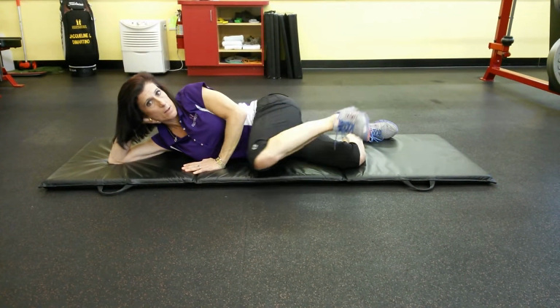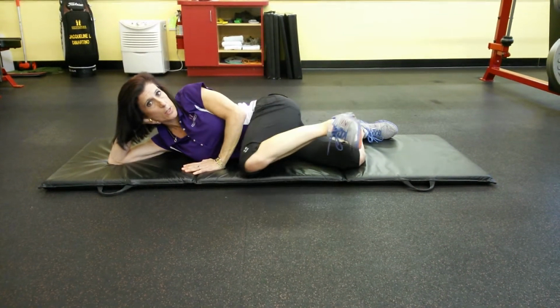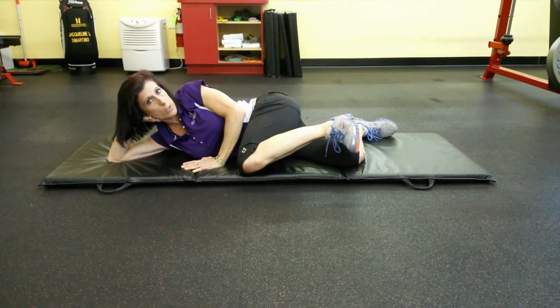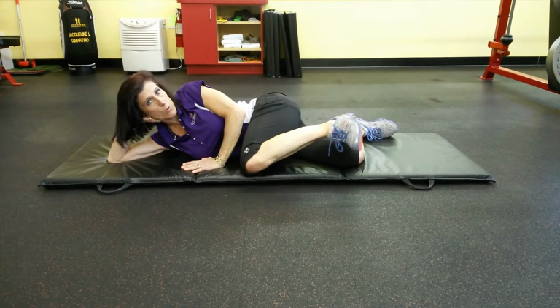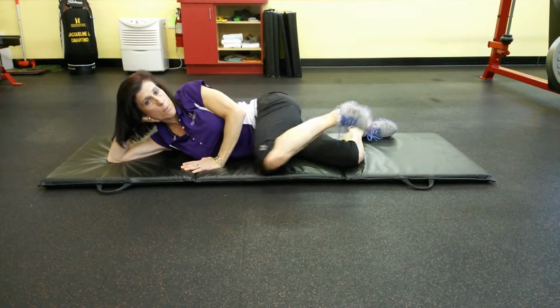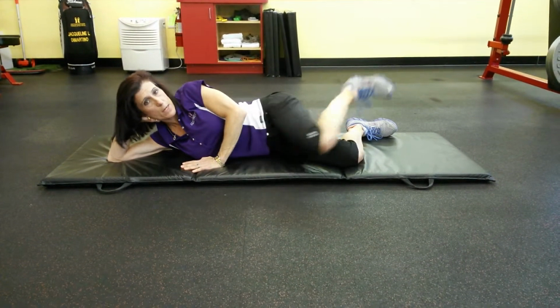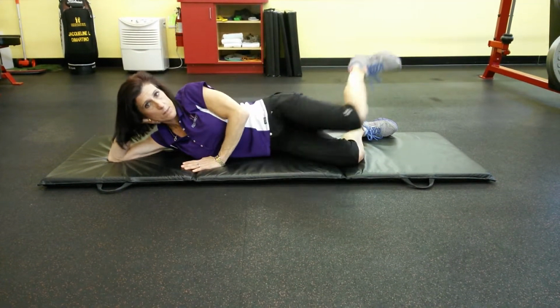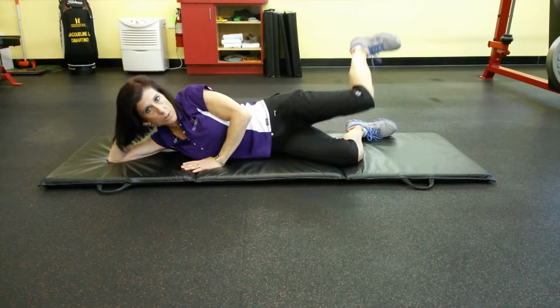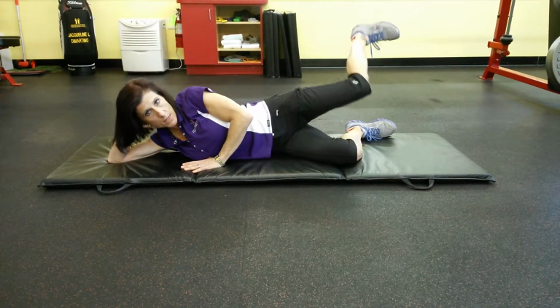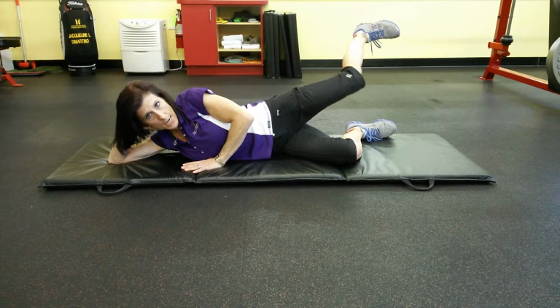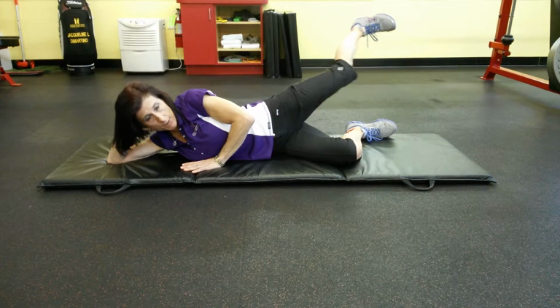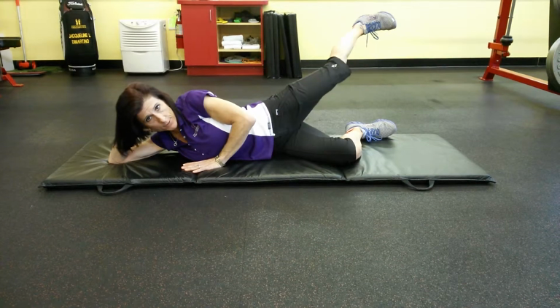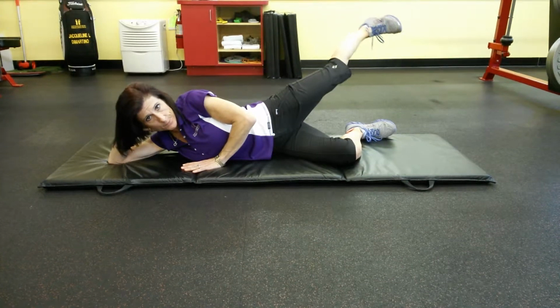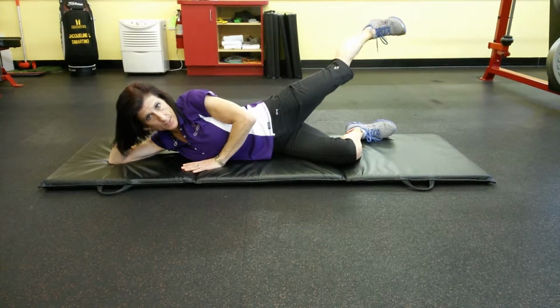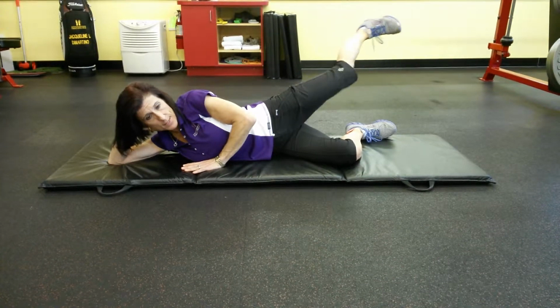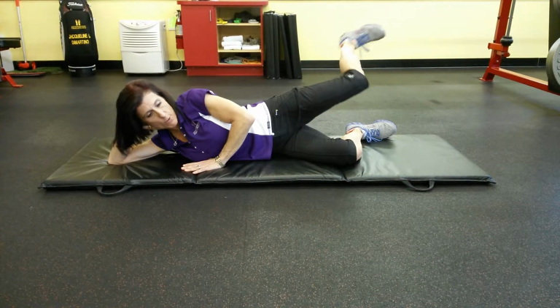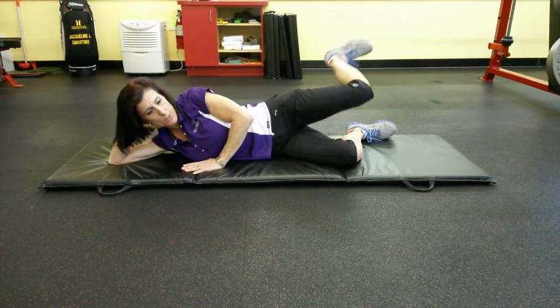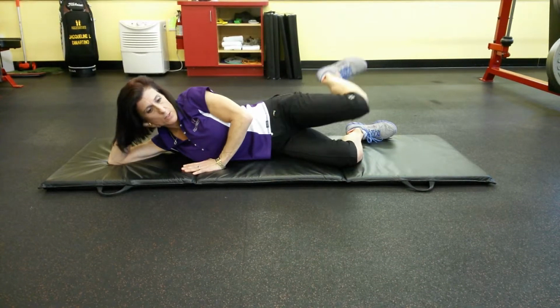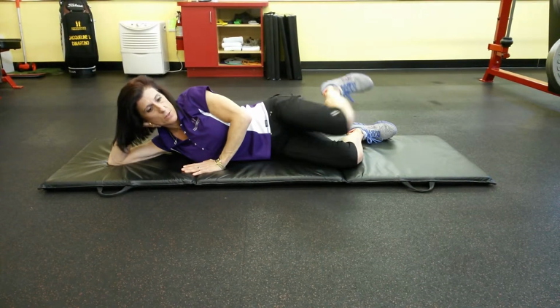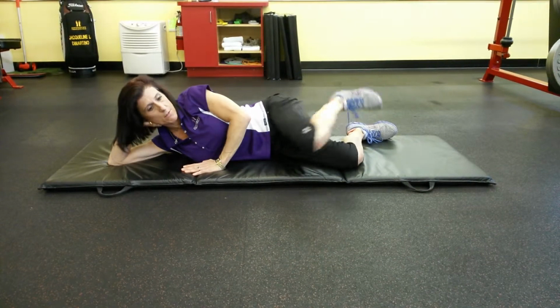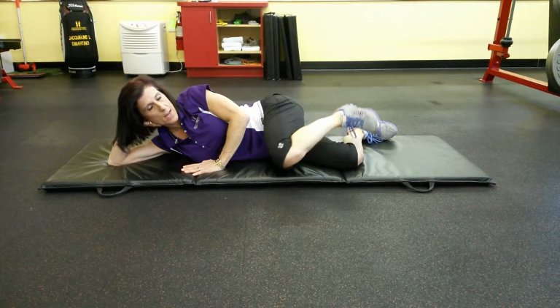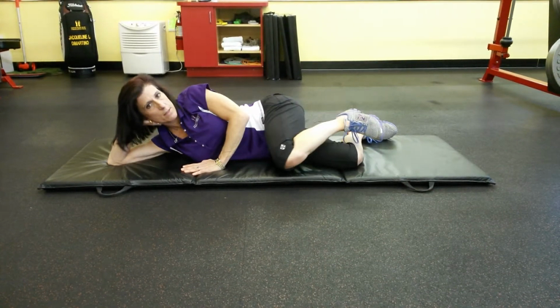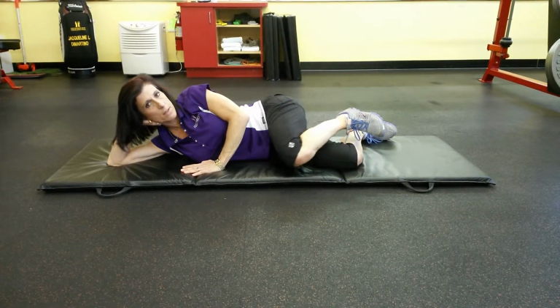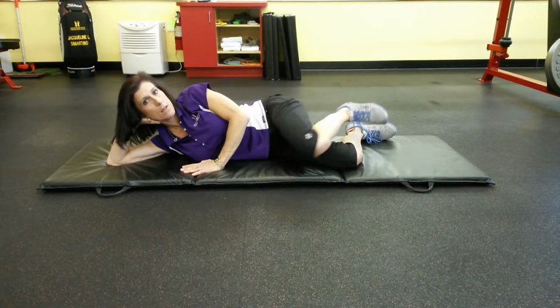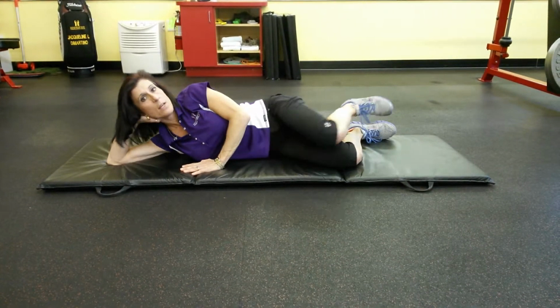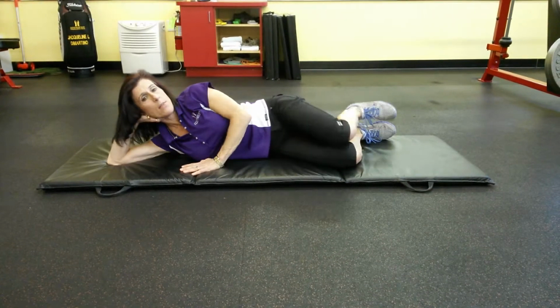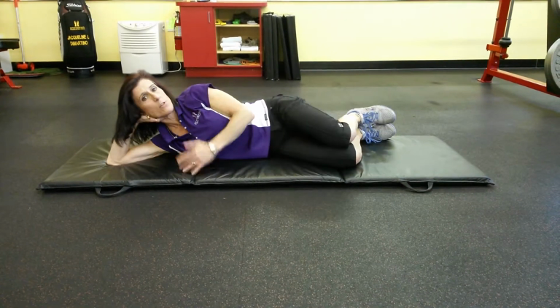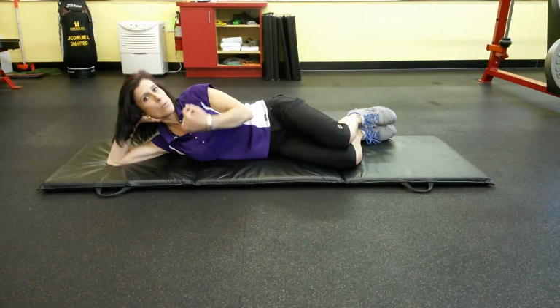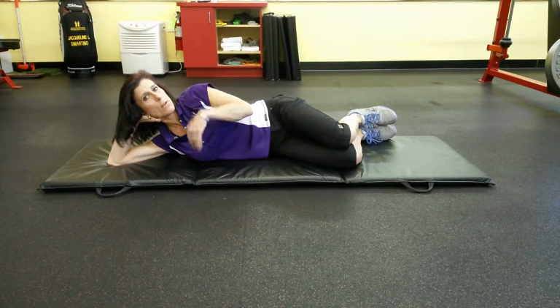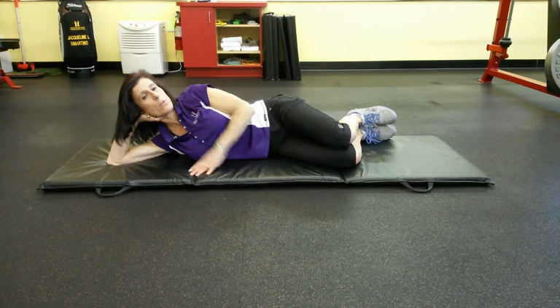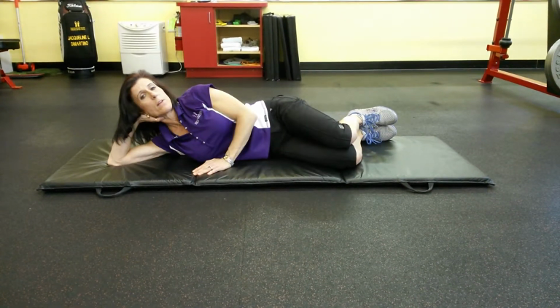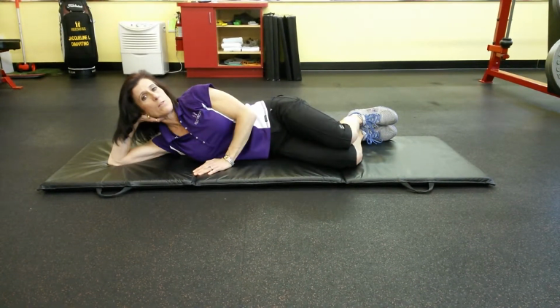A good strong butt is a good thing to have. 10 repetitions of that, and then turn around and do the other side.